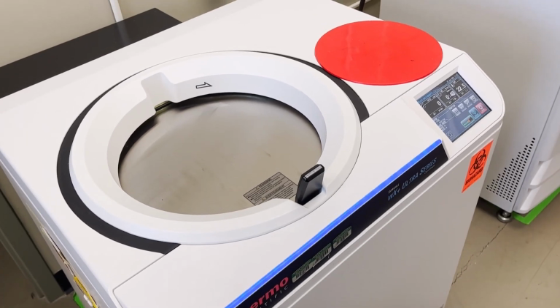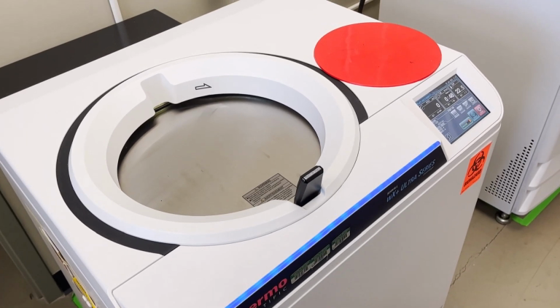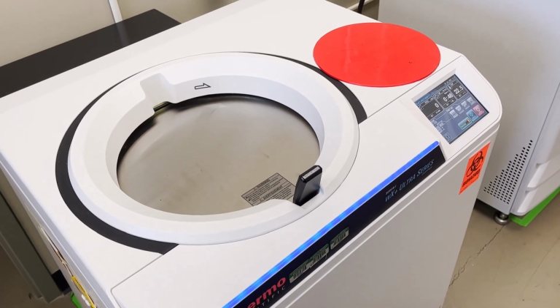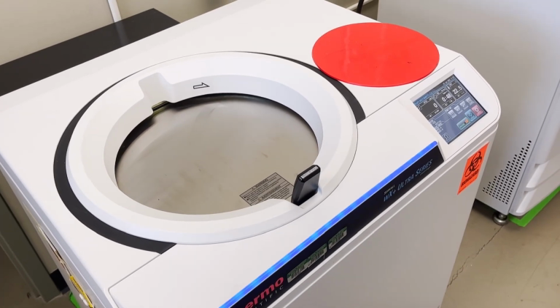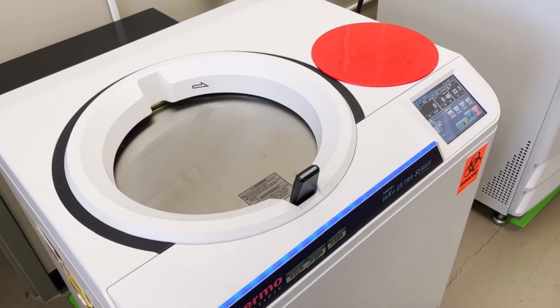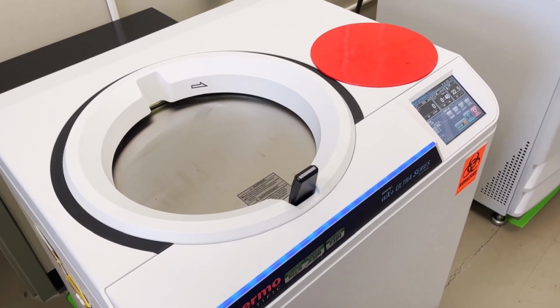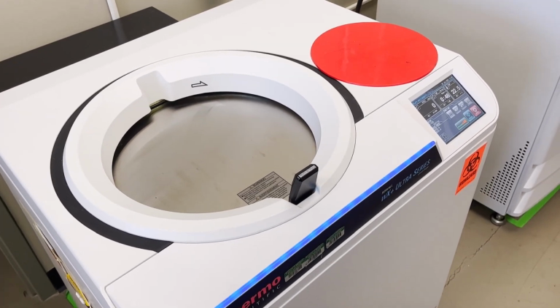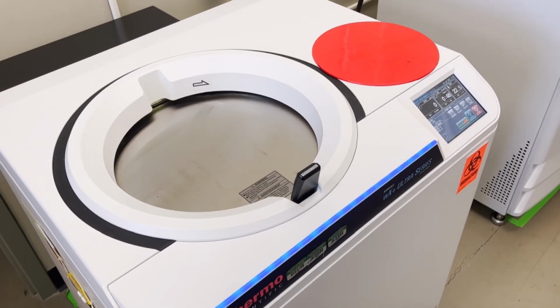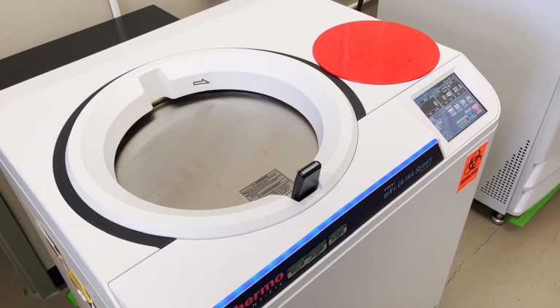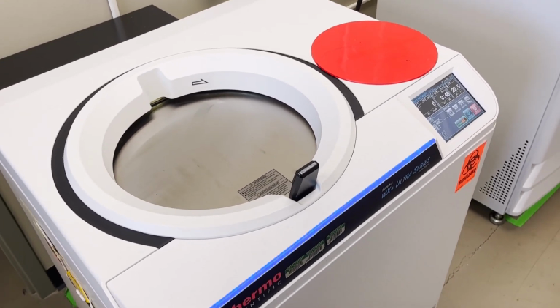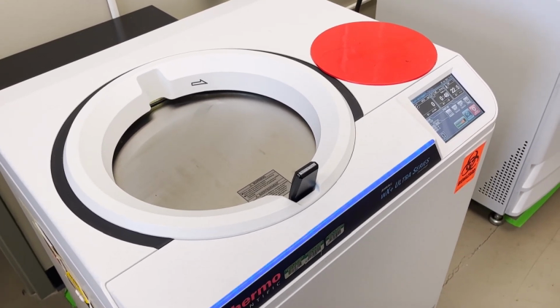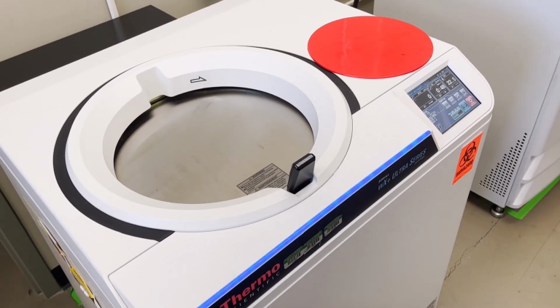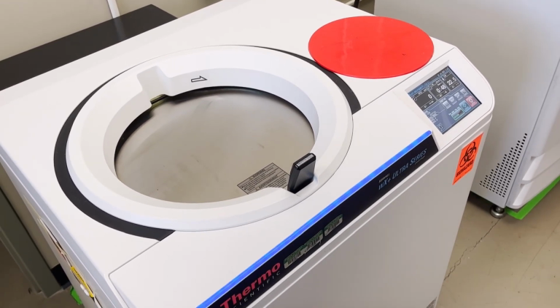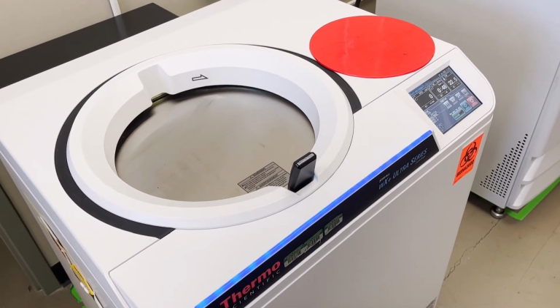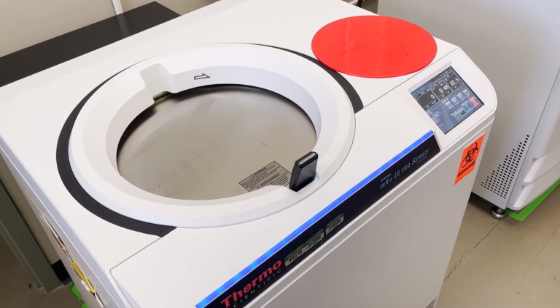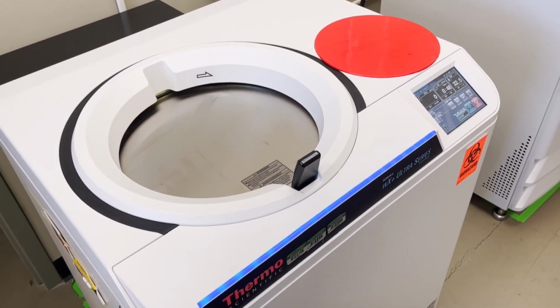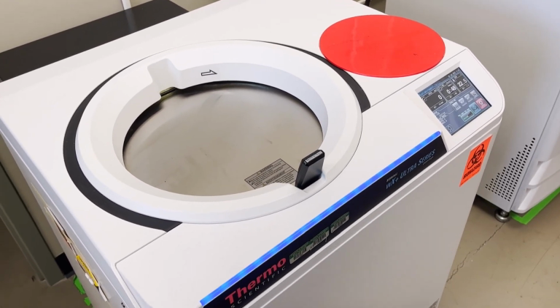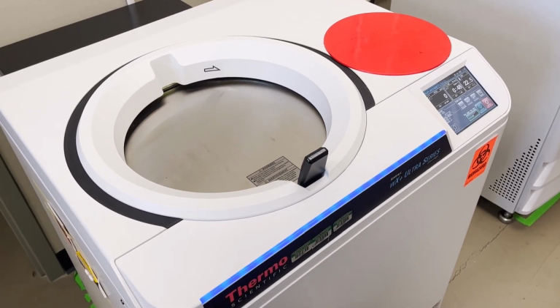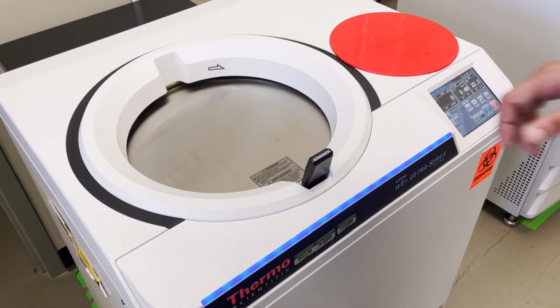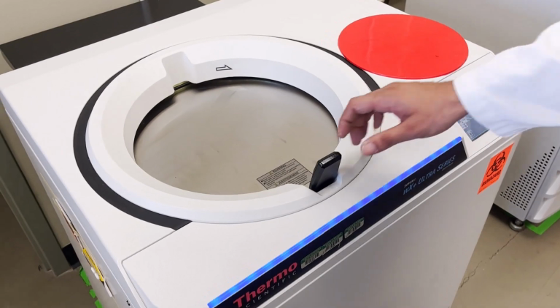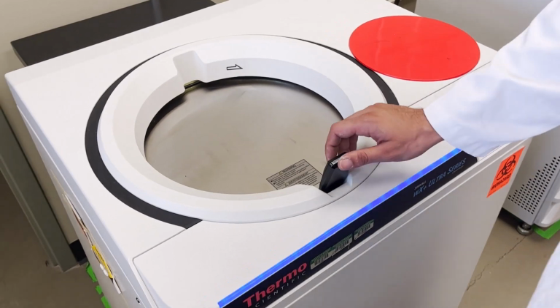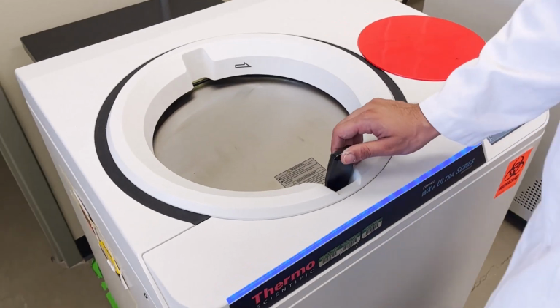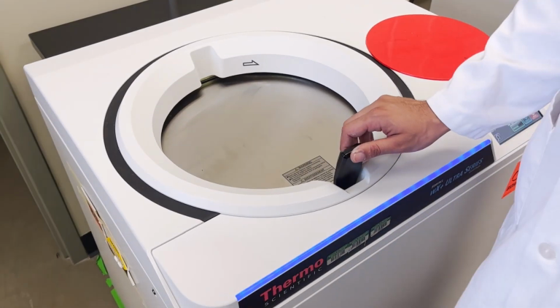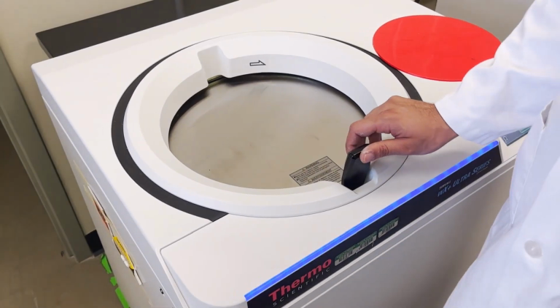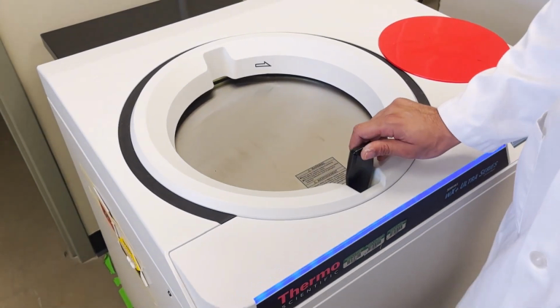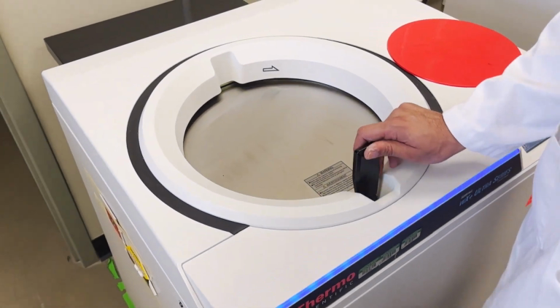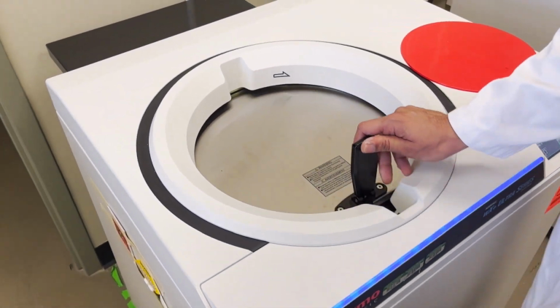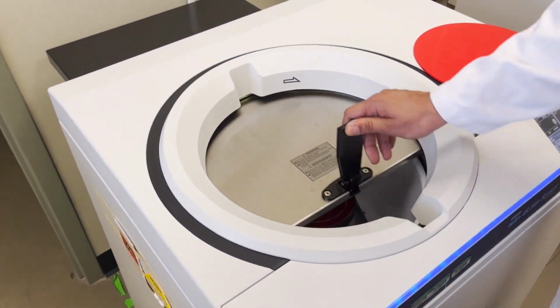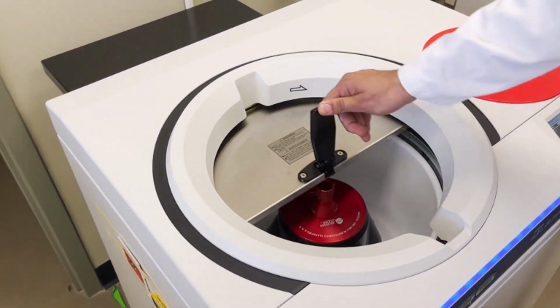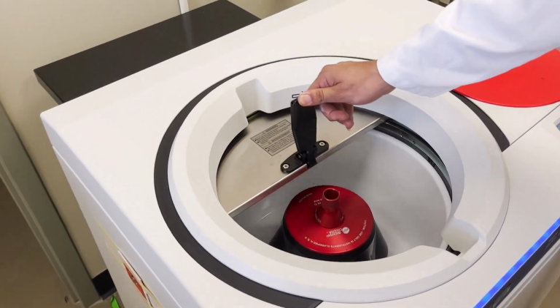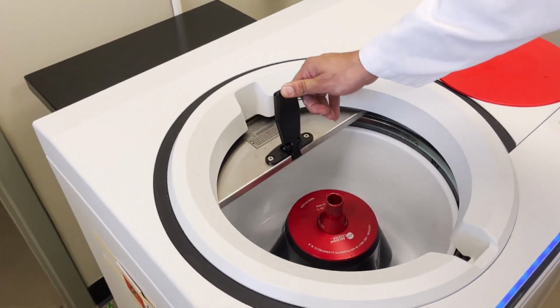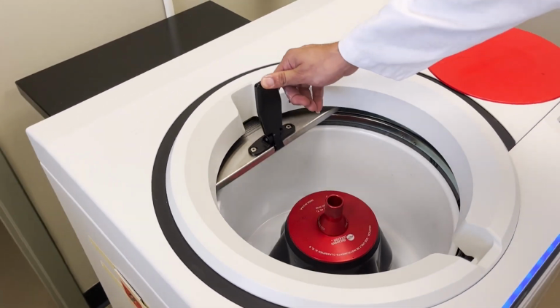Hit the vacuum button to release the vacuum. The lid will not be openable until the vacuum is fully released. Now it's released and the lid will open.